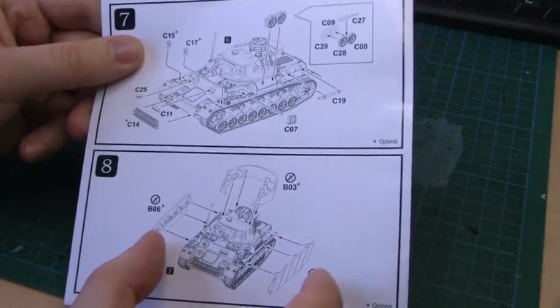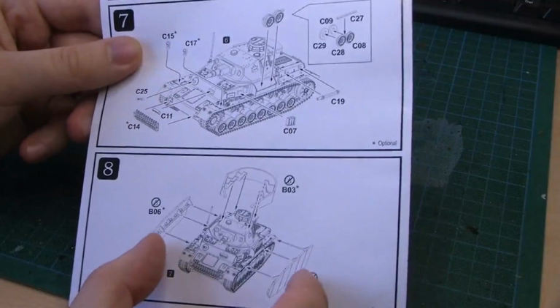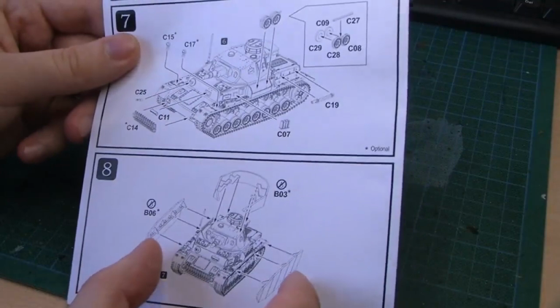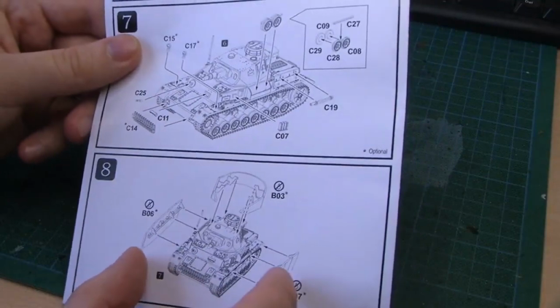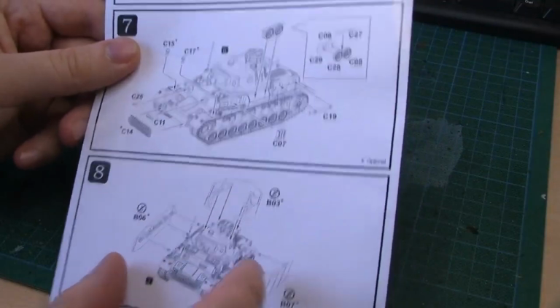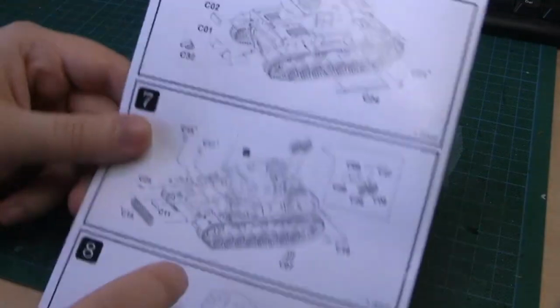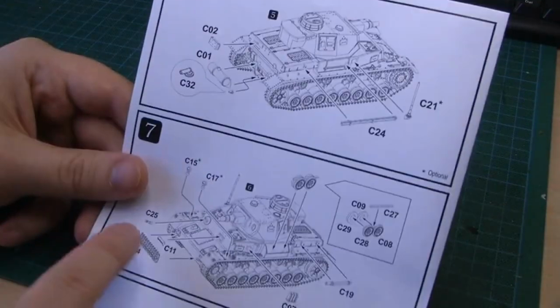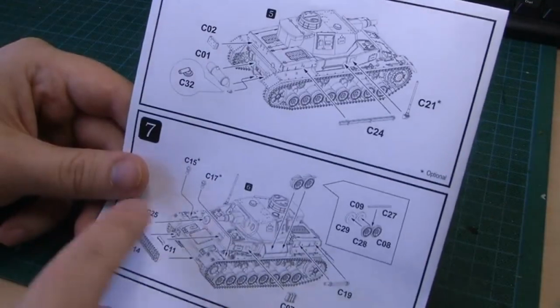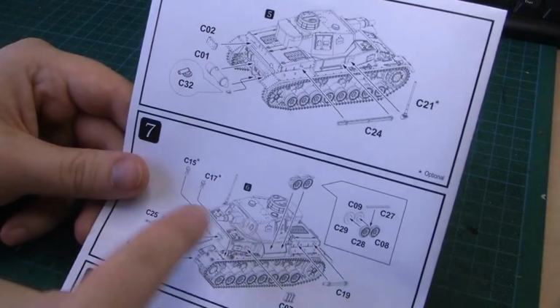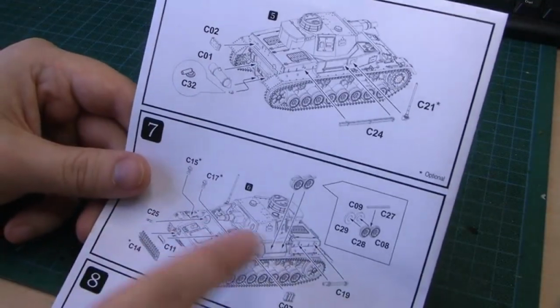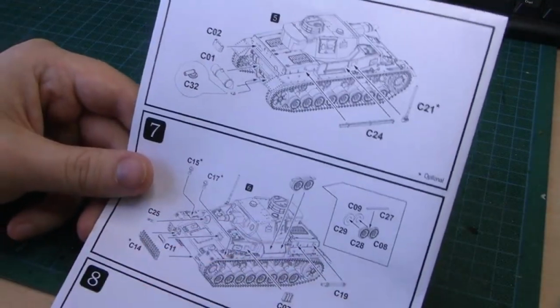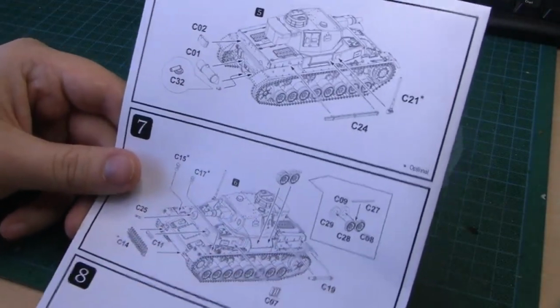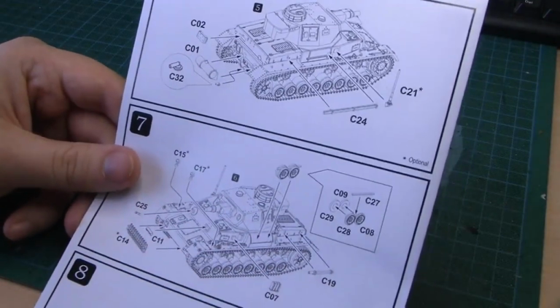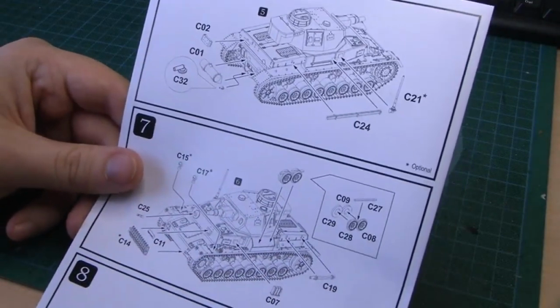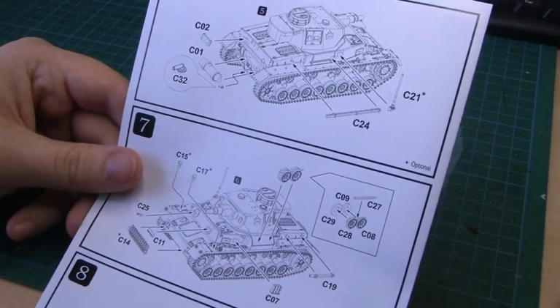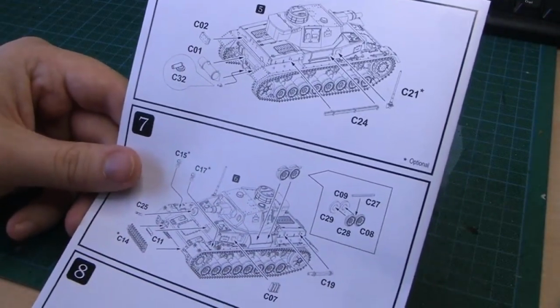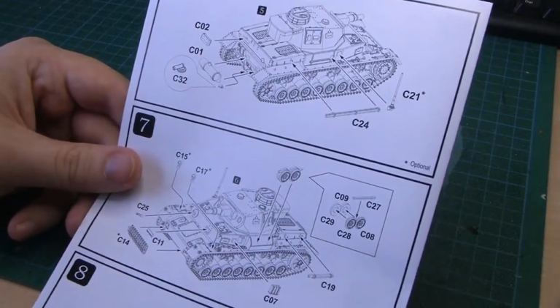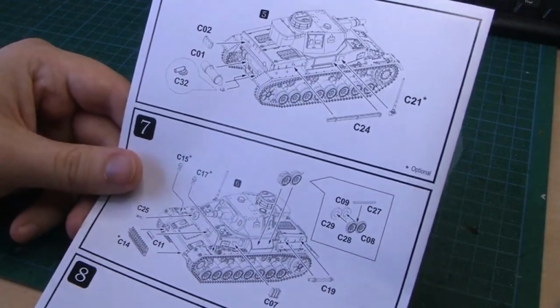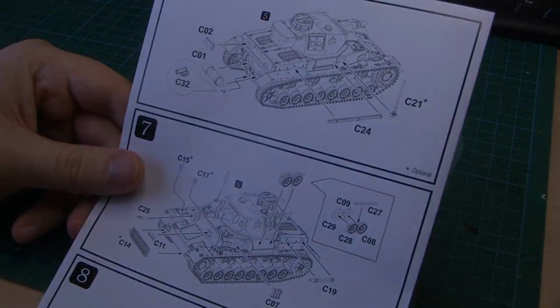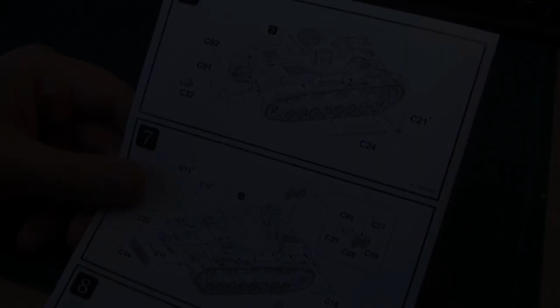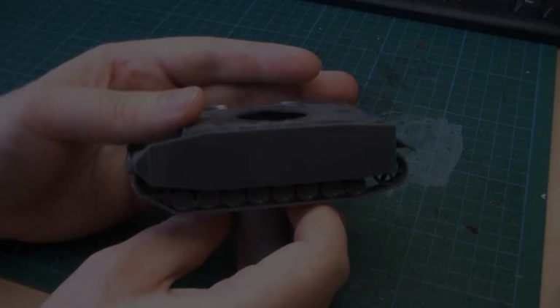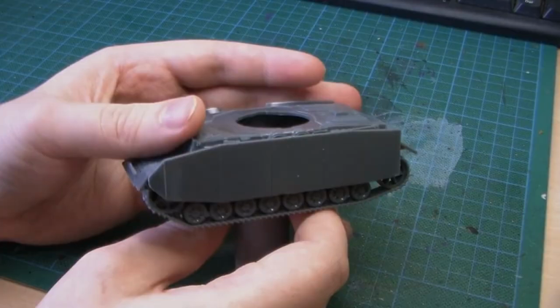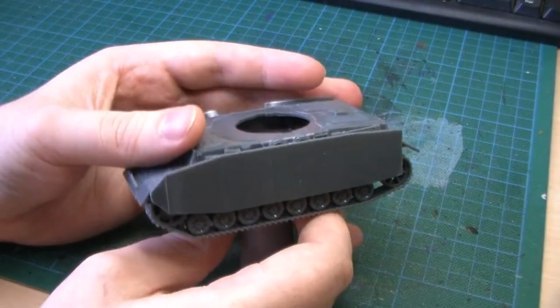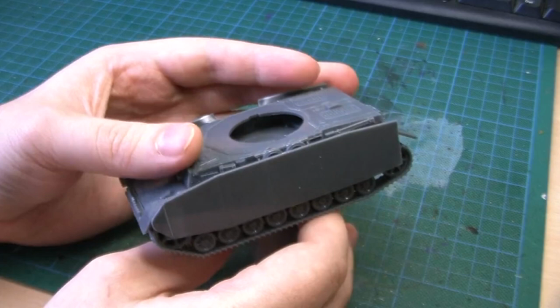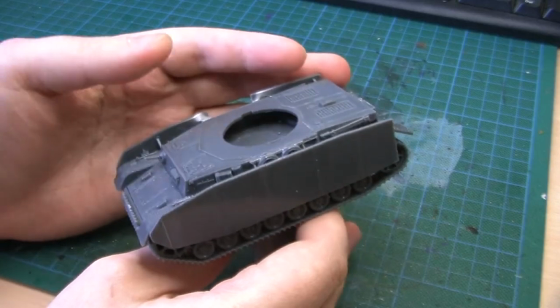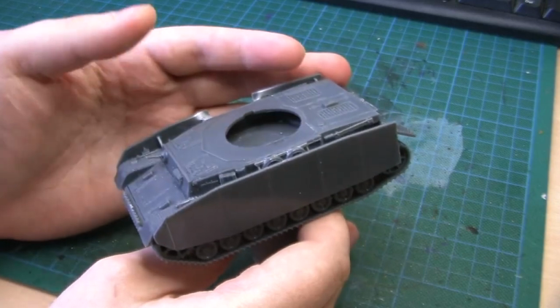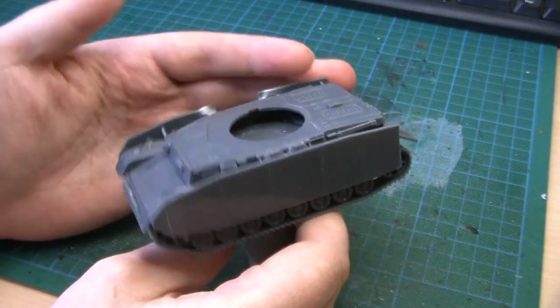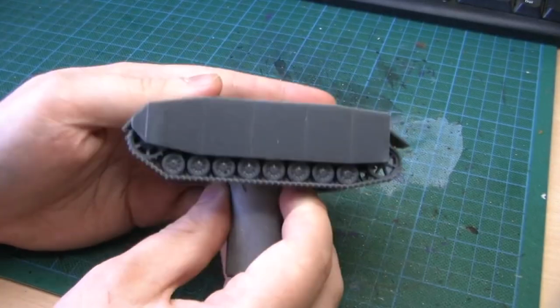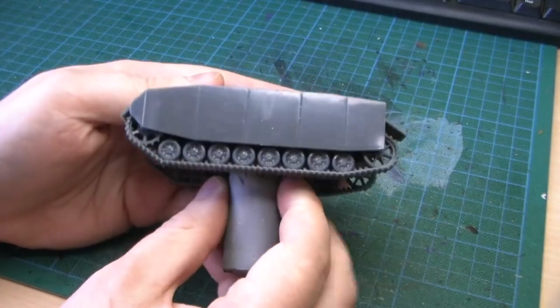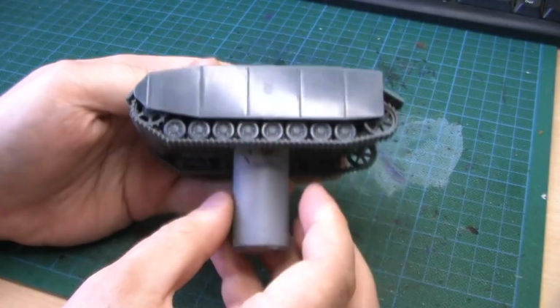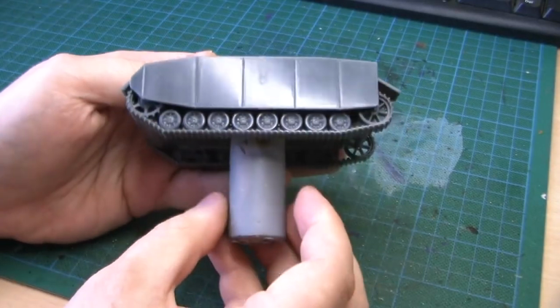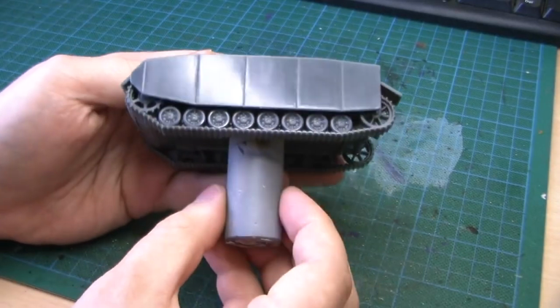You get the Schurzen which is really nice, and you get some other bits and pieces you can add on it. Now as it's assembled, I'm going to show you the piece here.